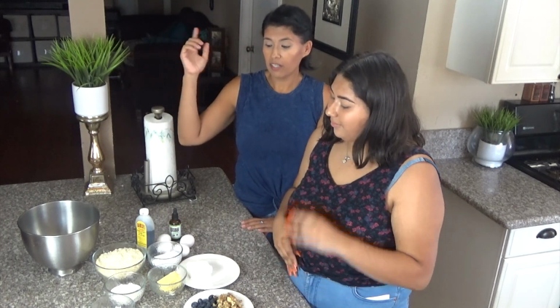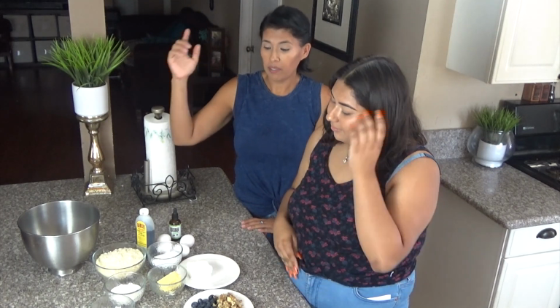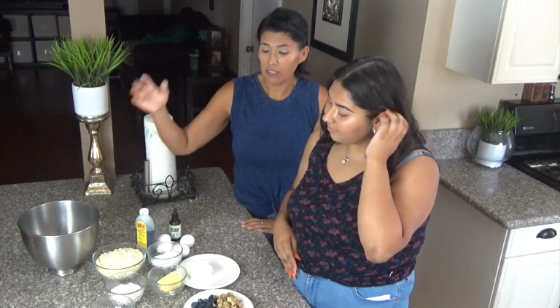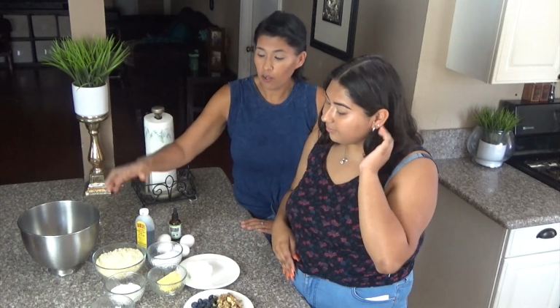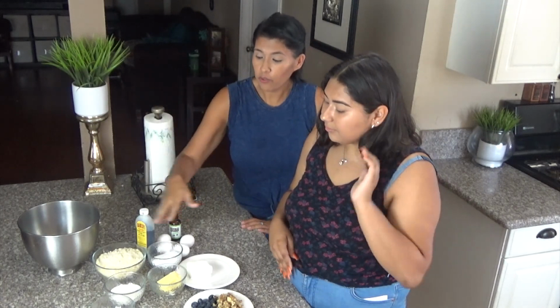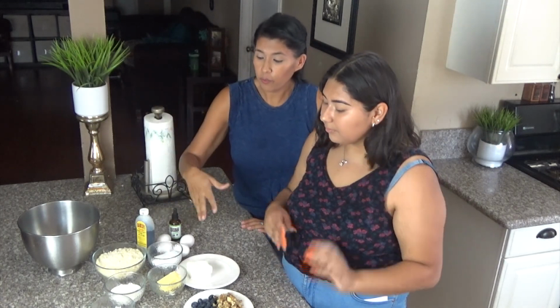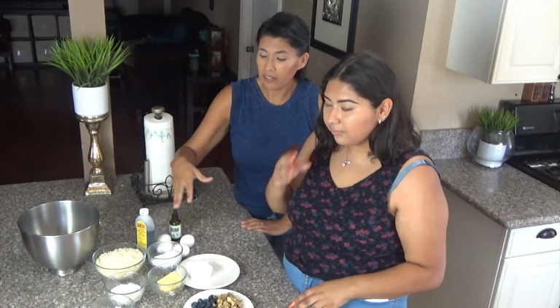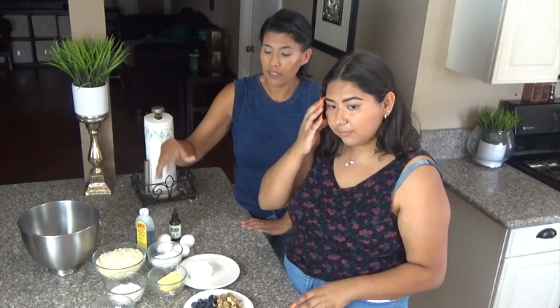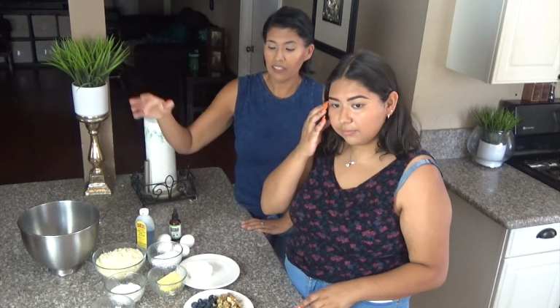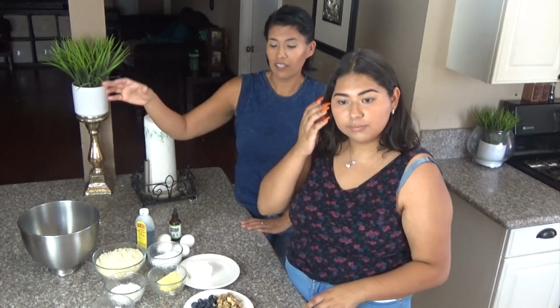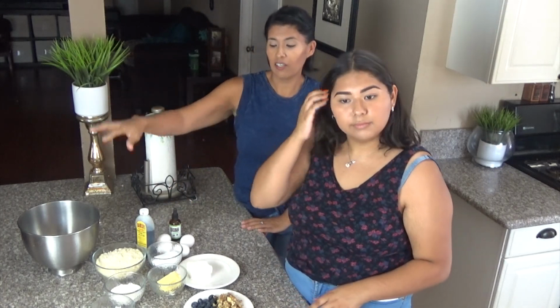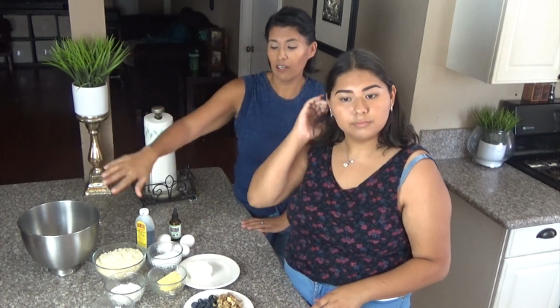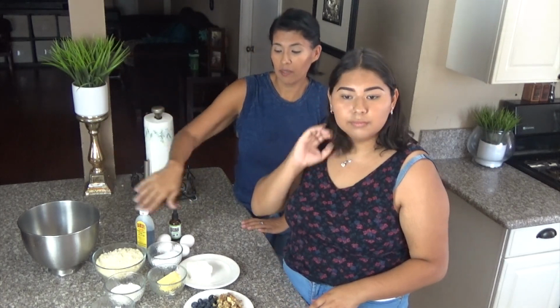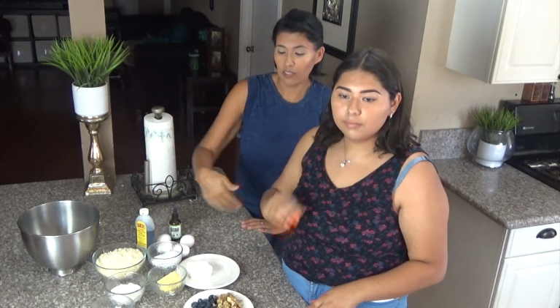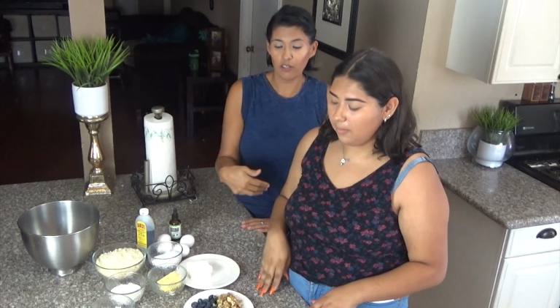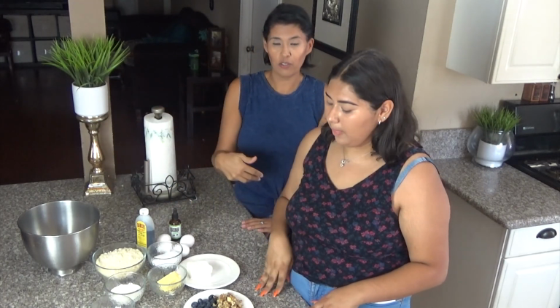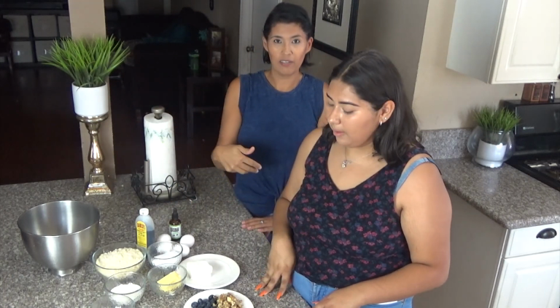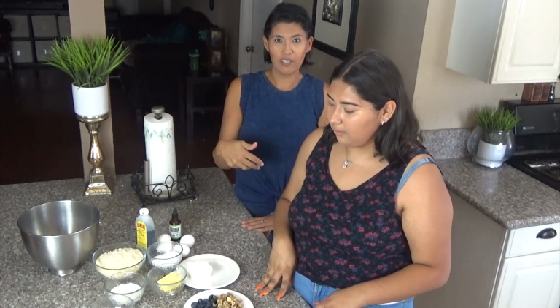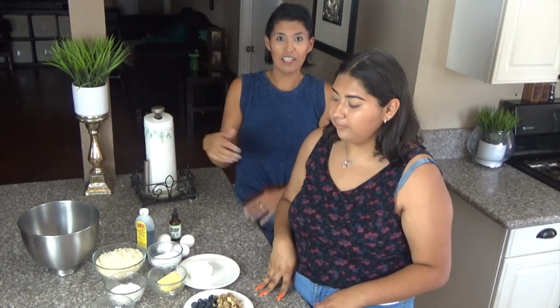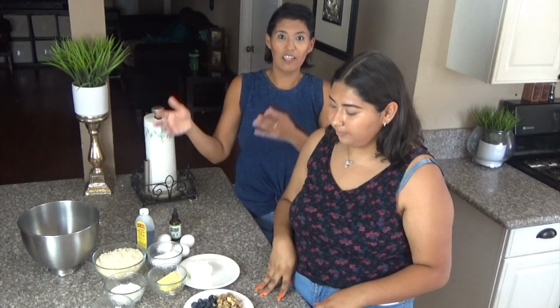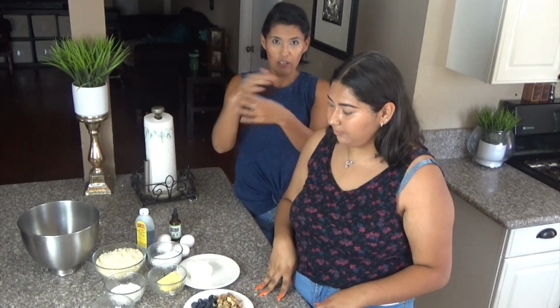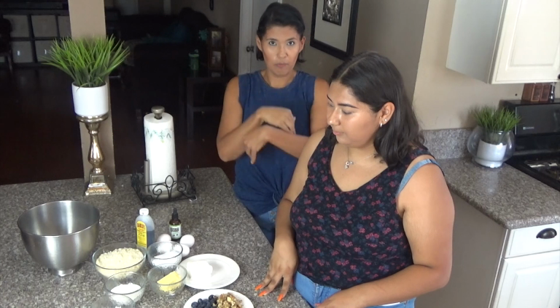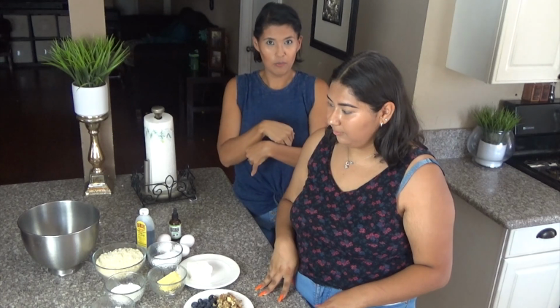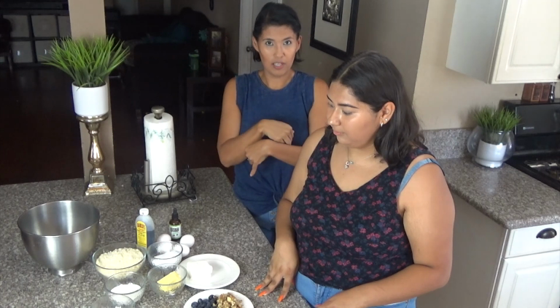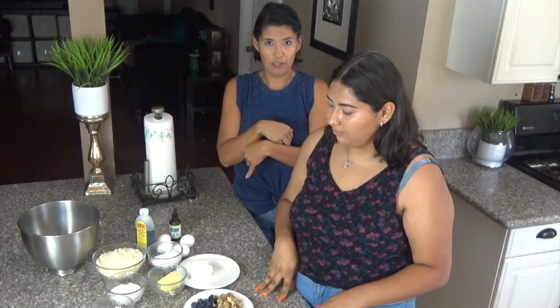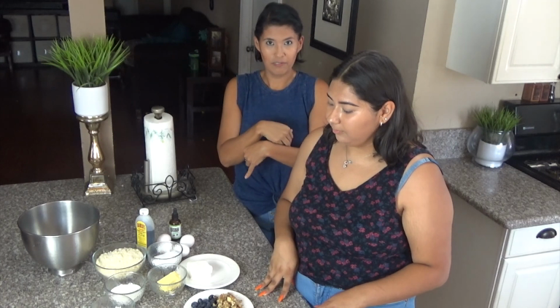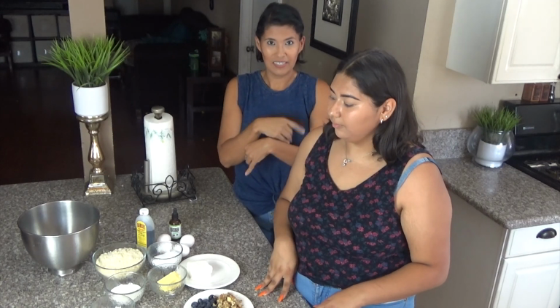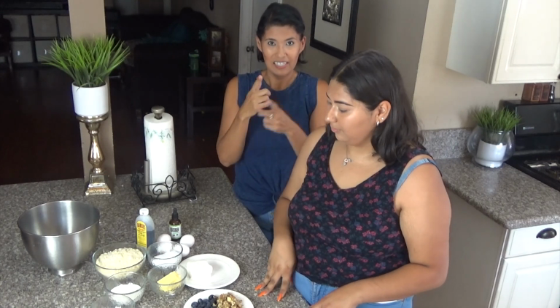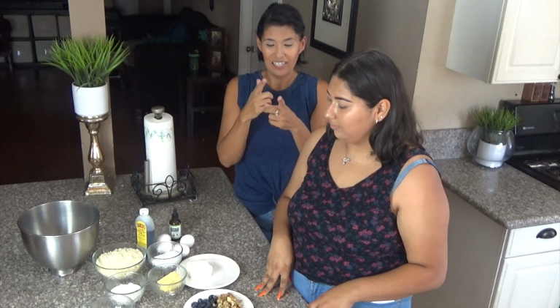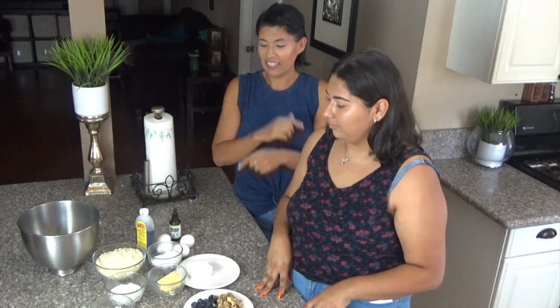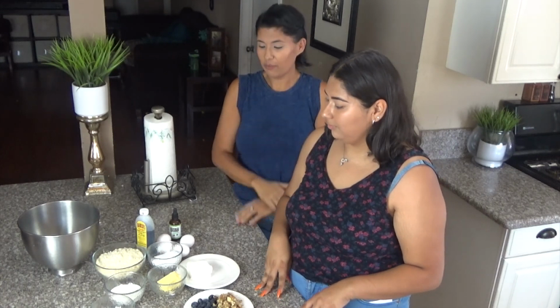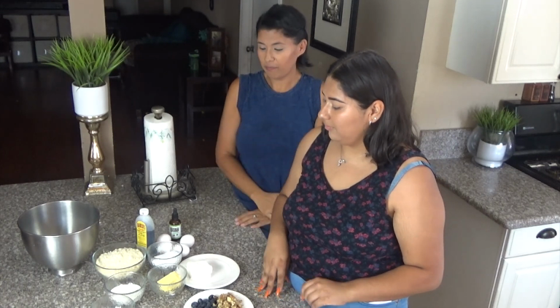Basically what you're going to do is mix all the wet ingredients and mix all the dry ingredients, and then mix them together. Let's get to it.